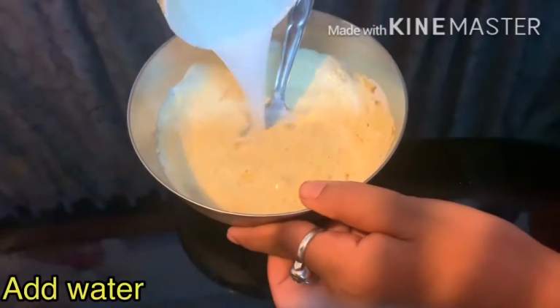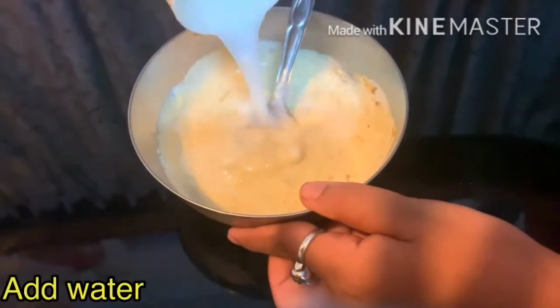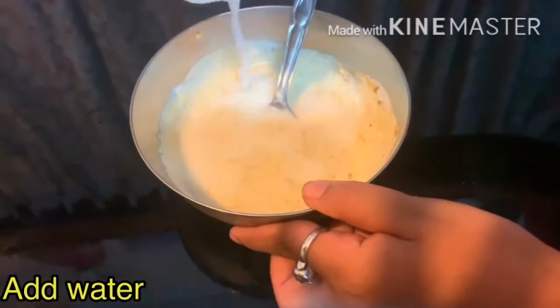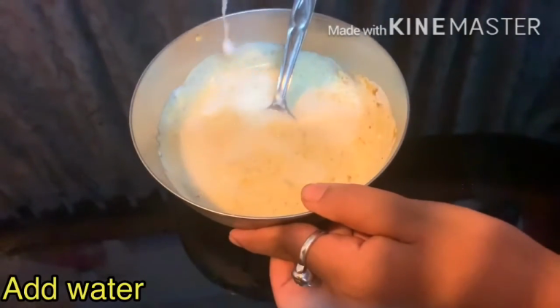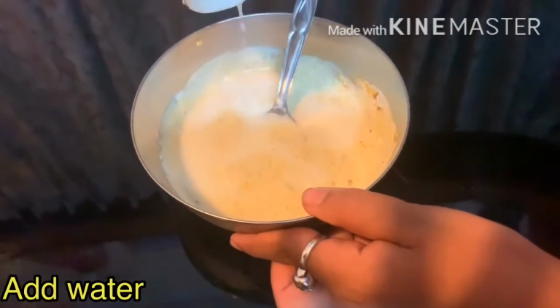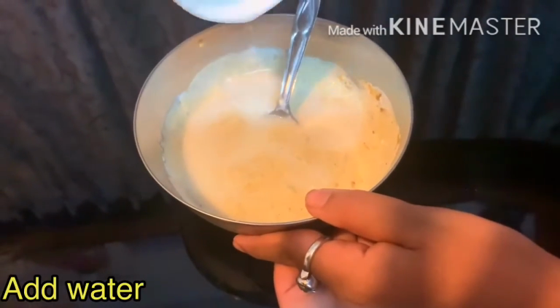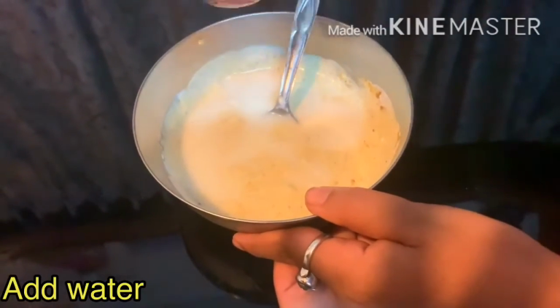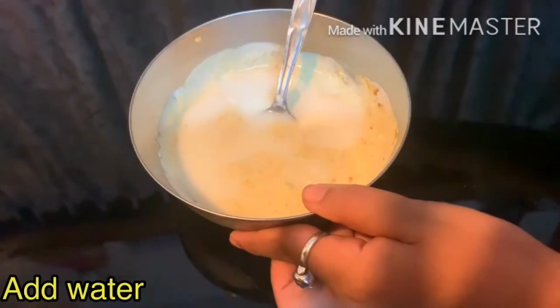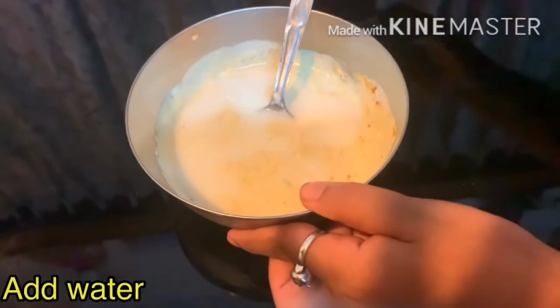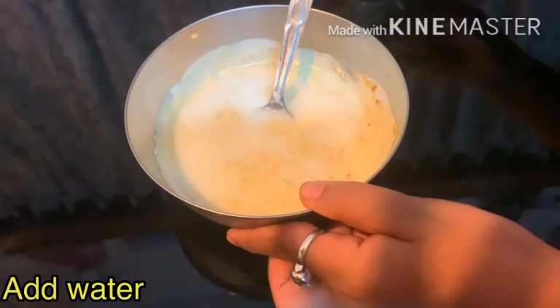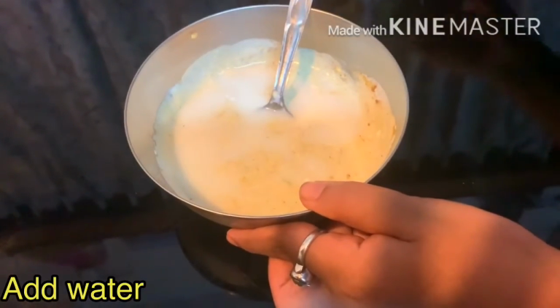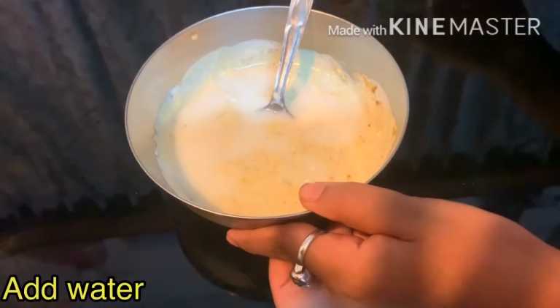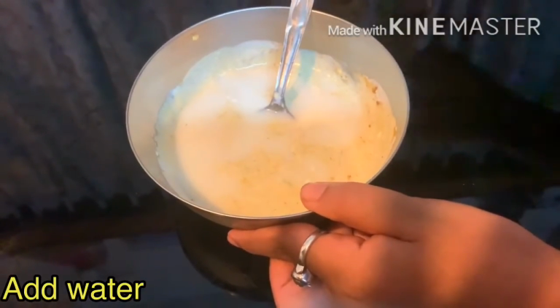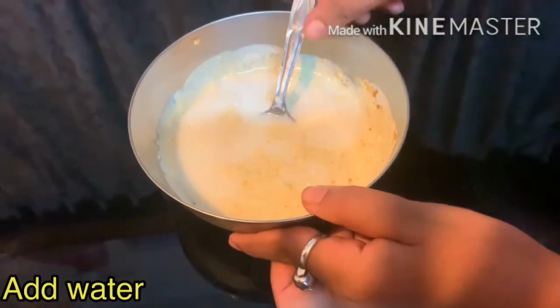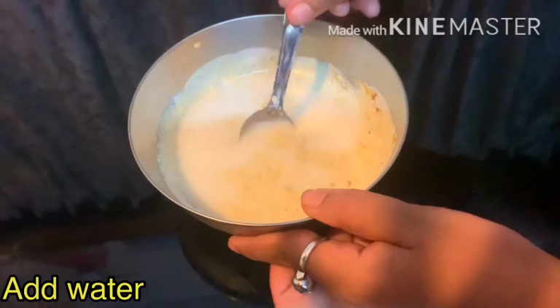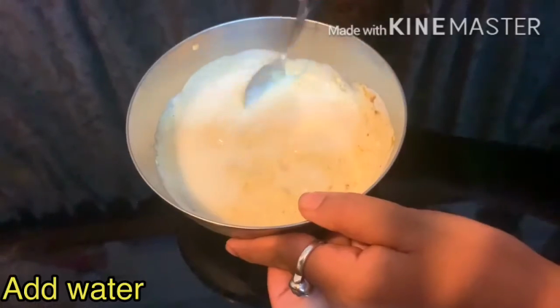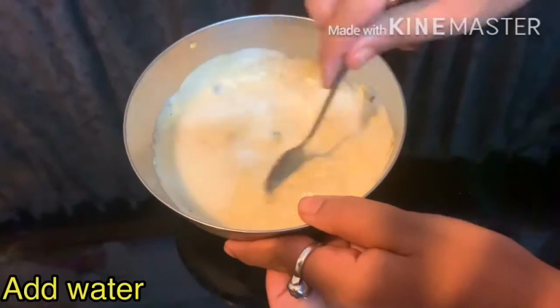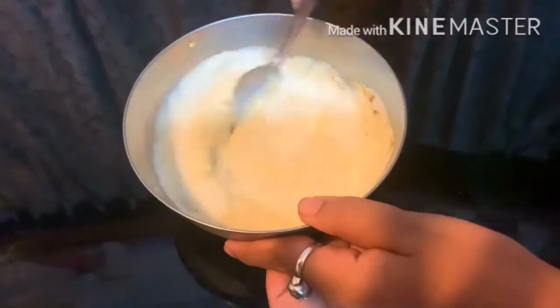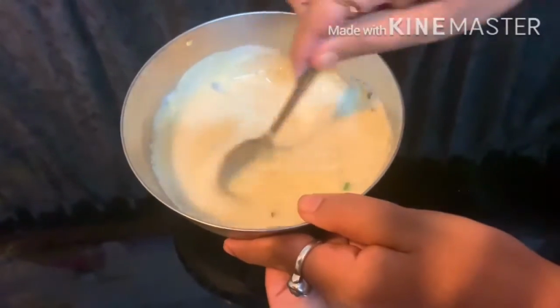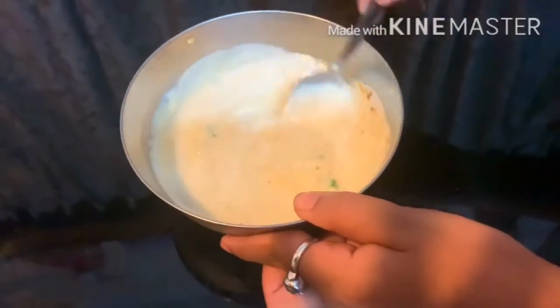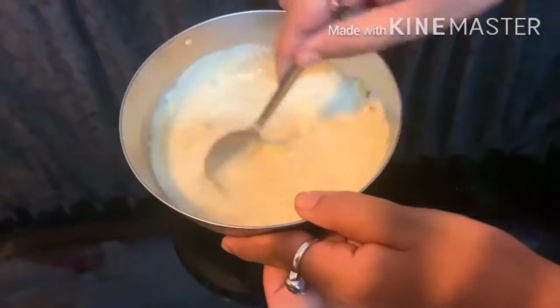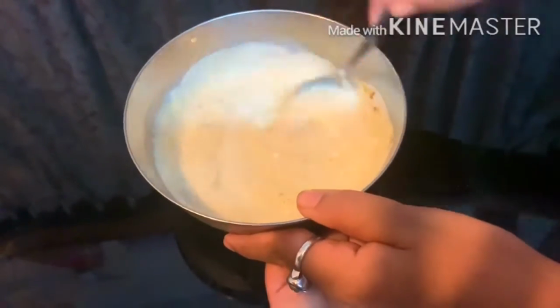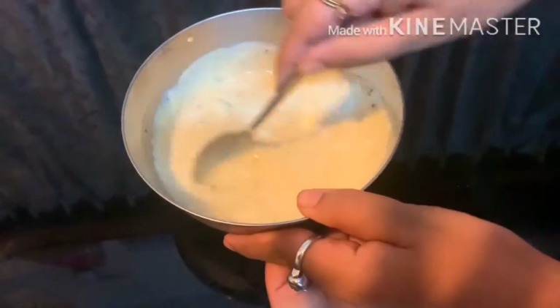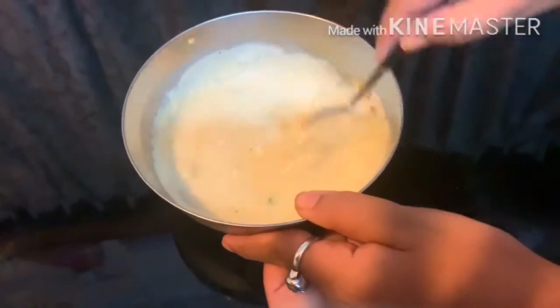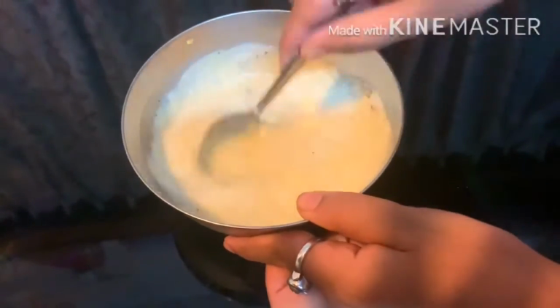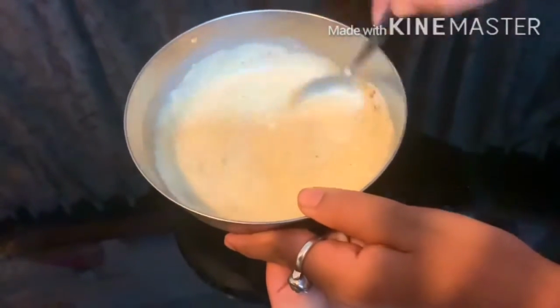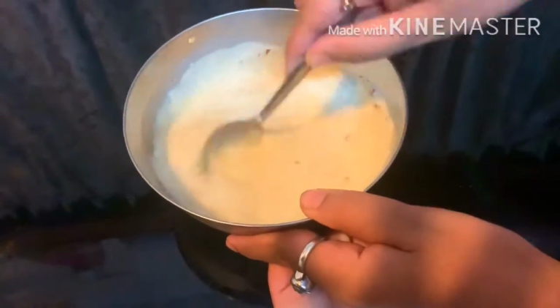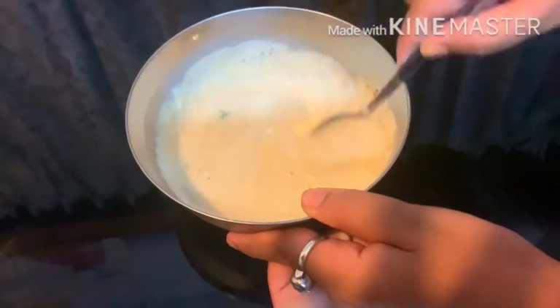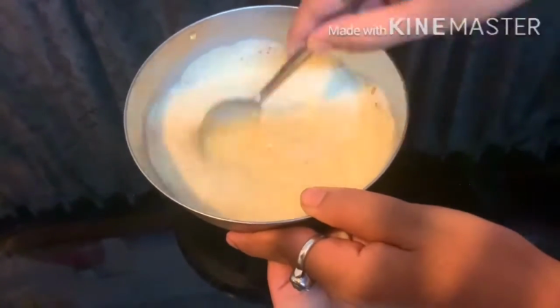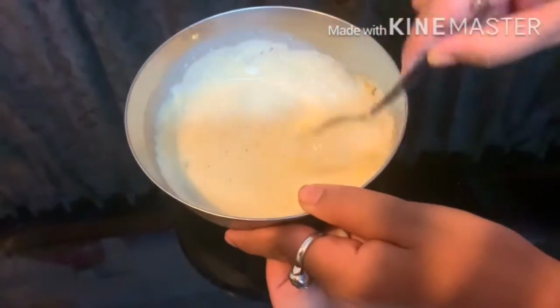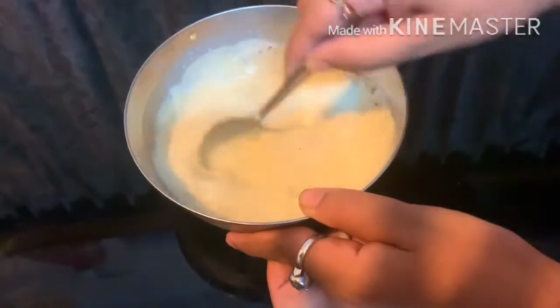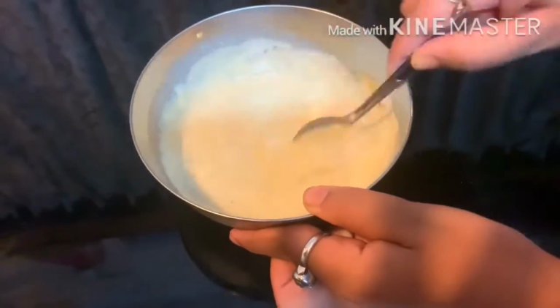Now I am adding half cup of water into the curd mixture prepared, and let us proceed for cooking.